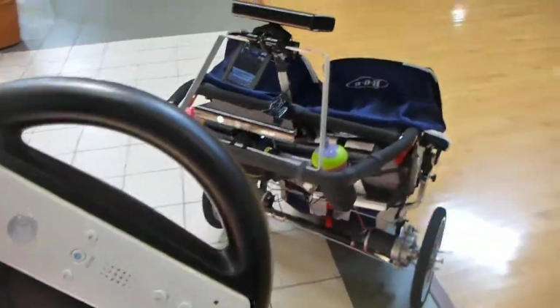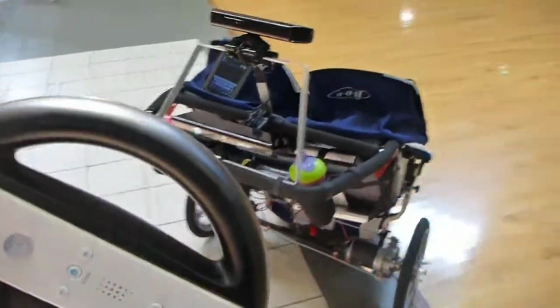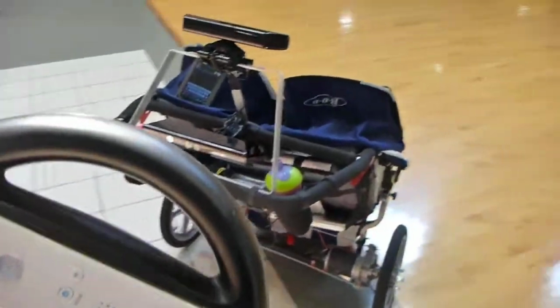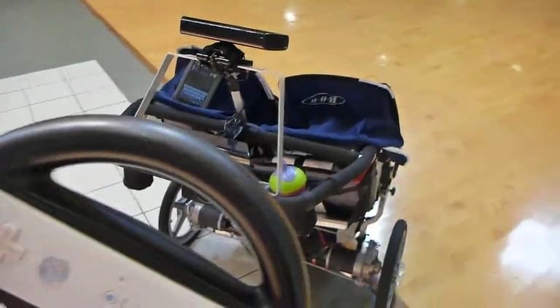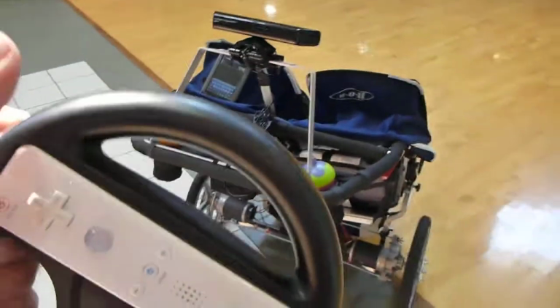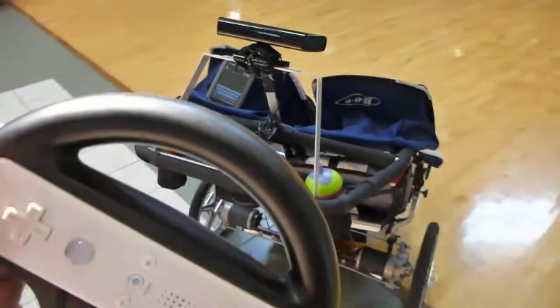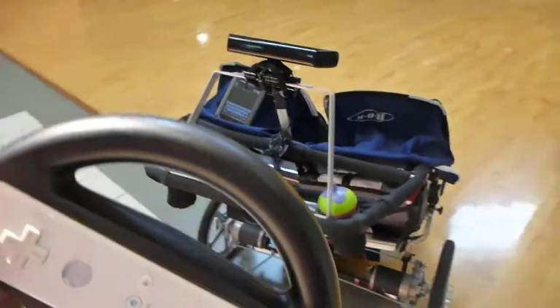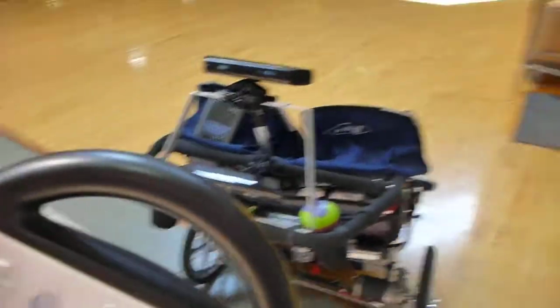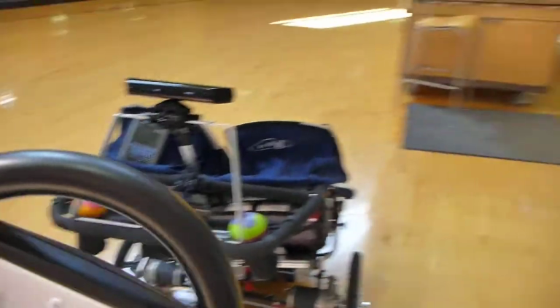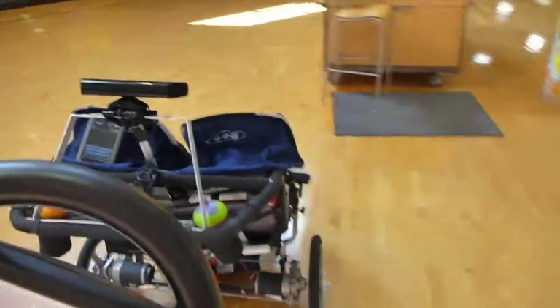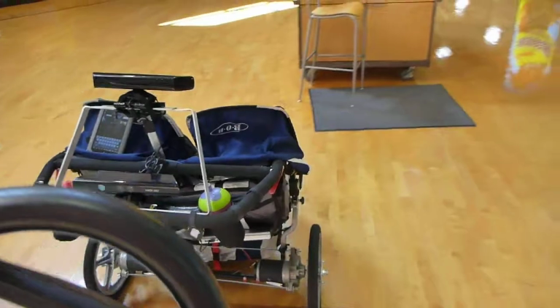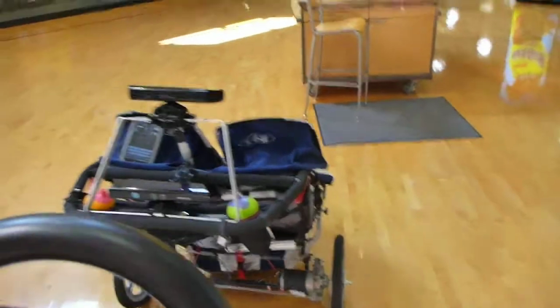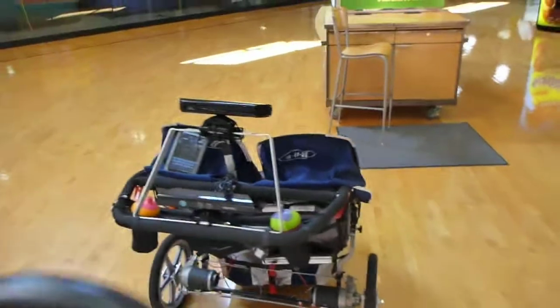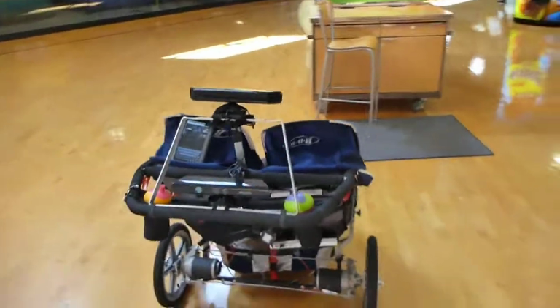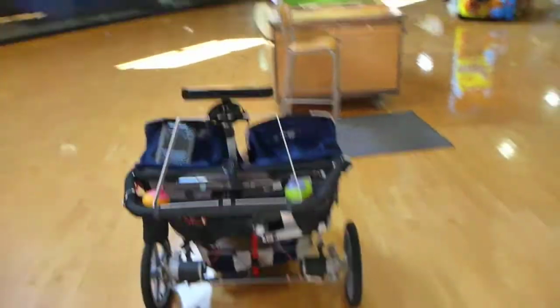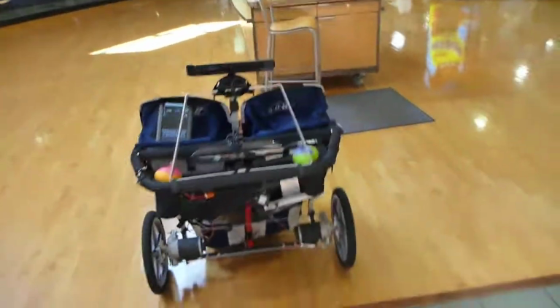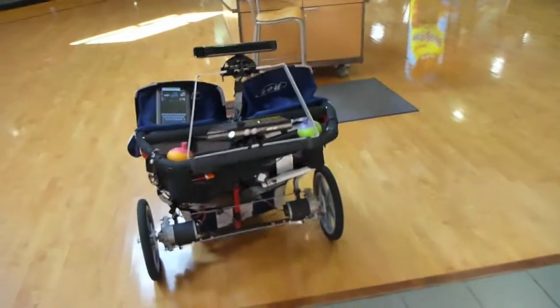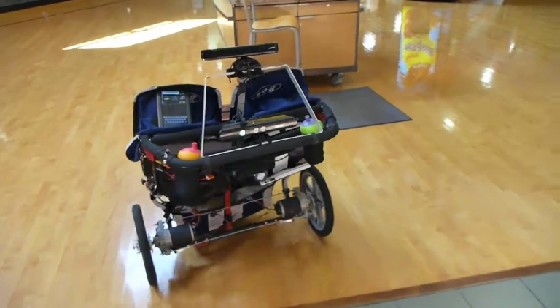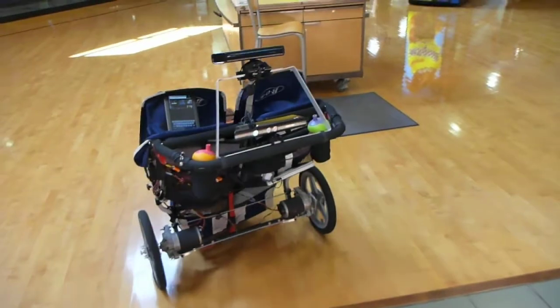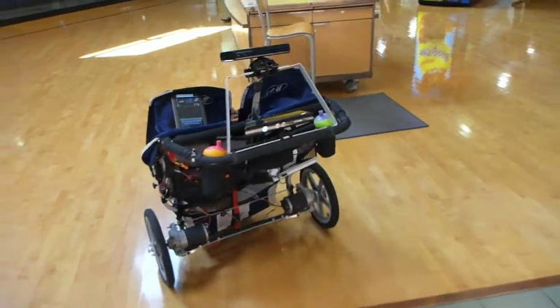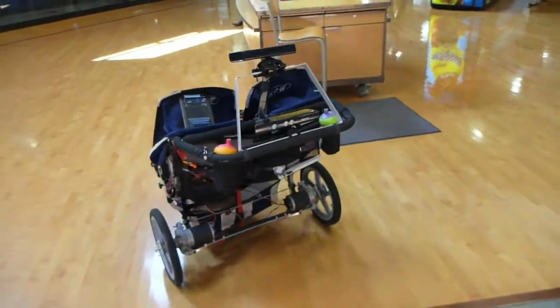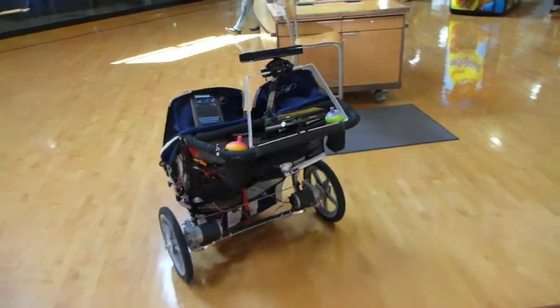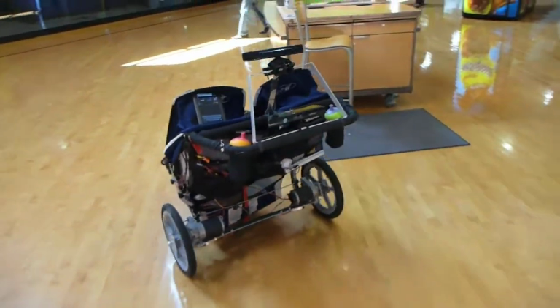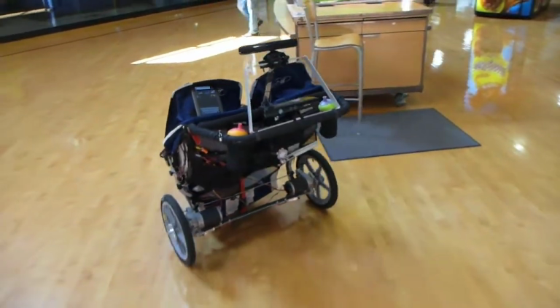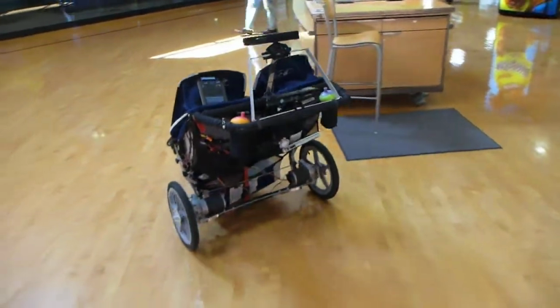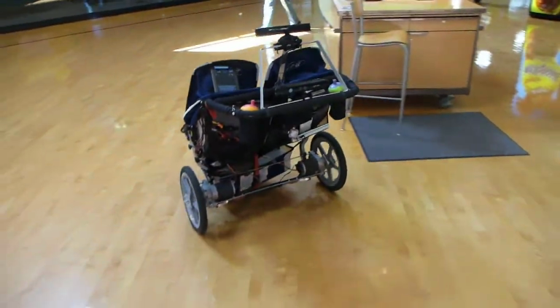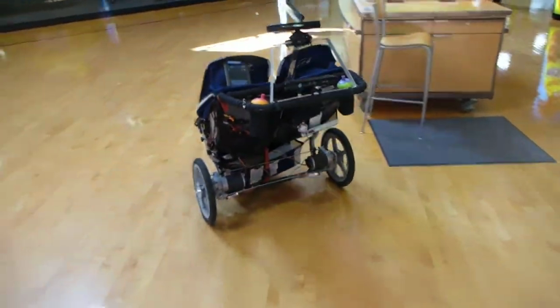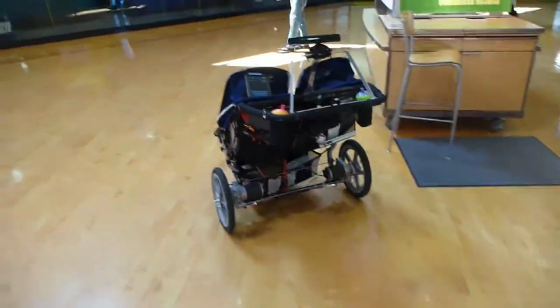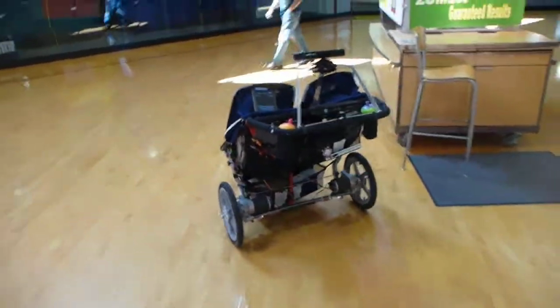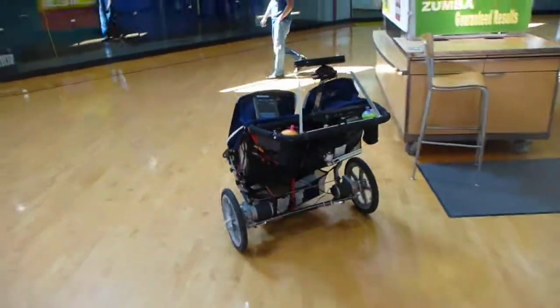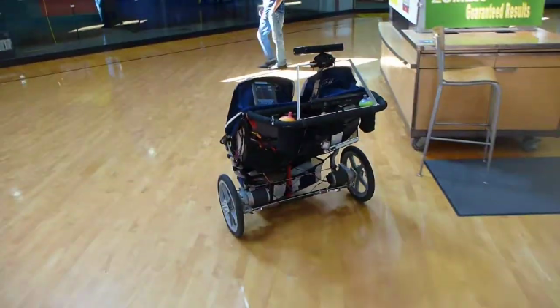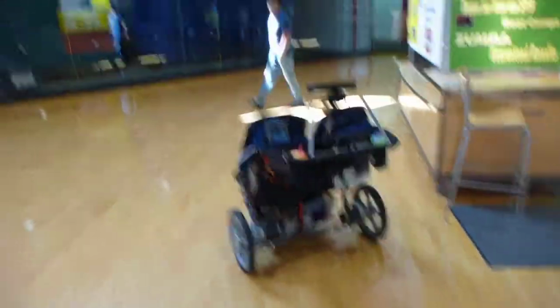So we'll drive it back around and try and run into the chair, and you can see it automatically avoids it. It will avoid people.